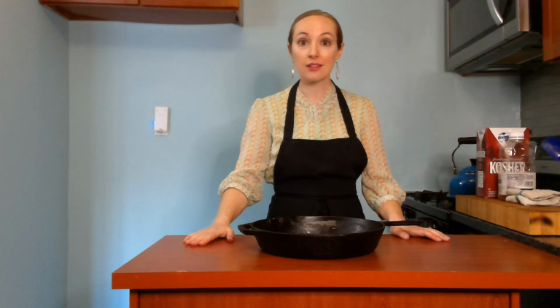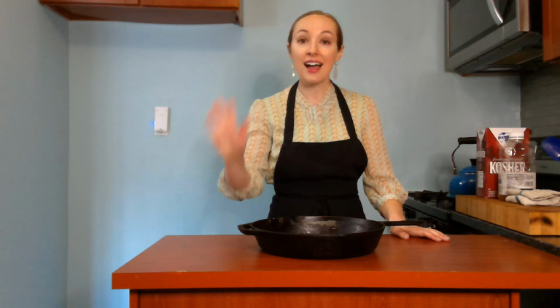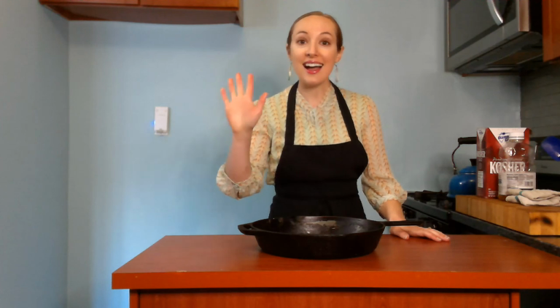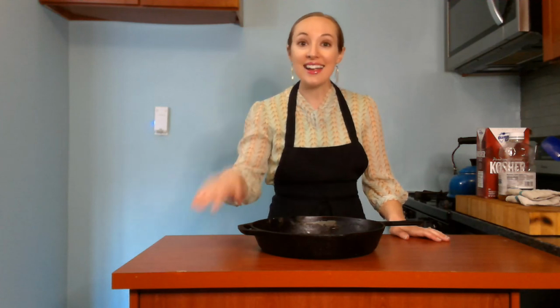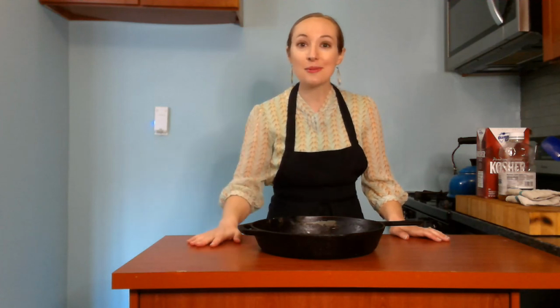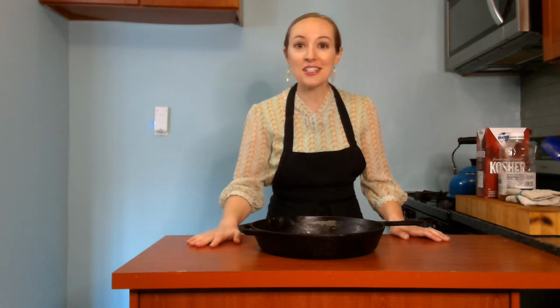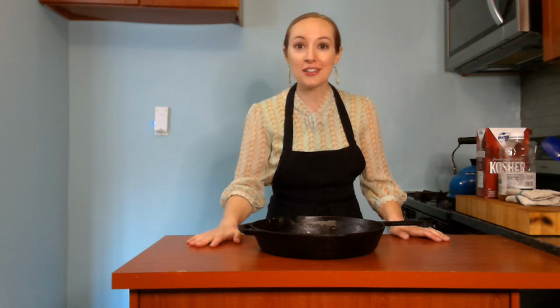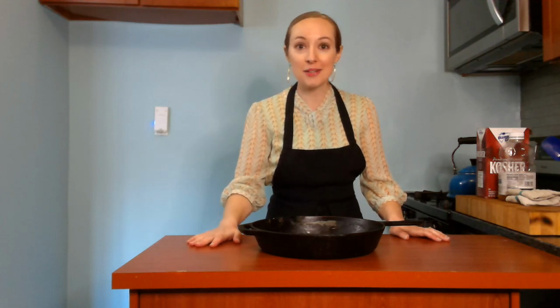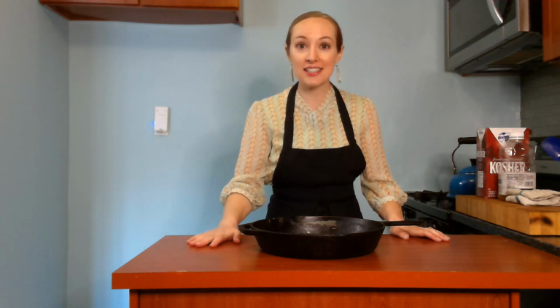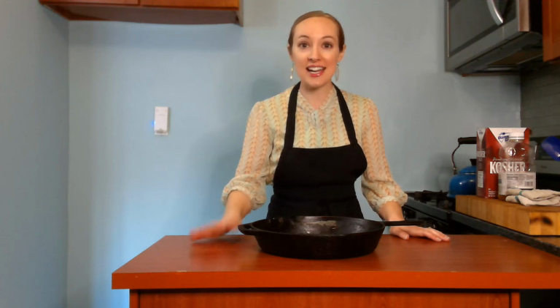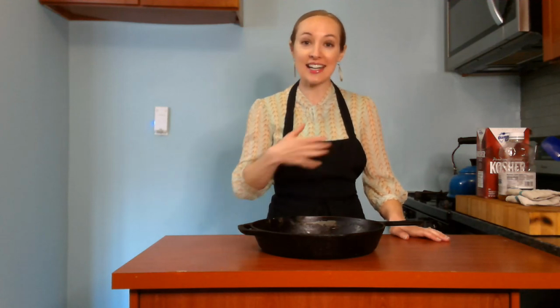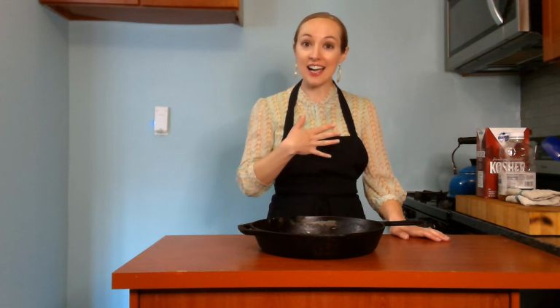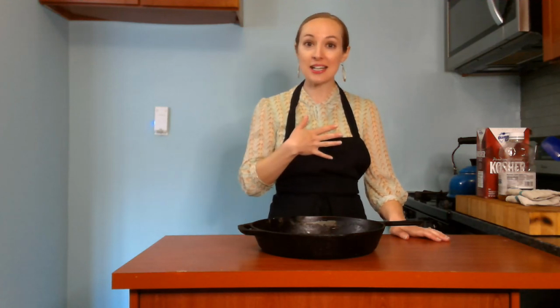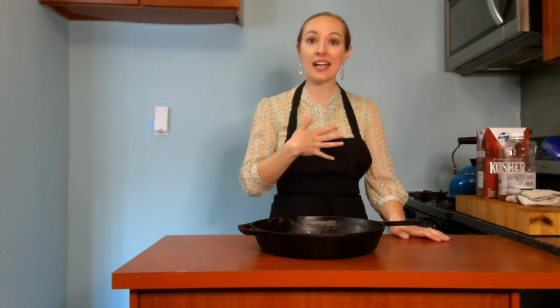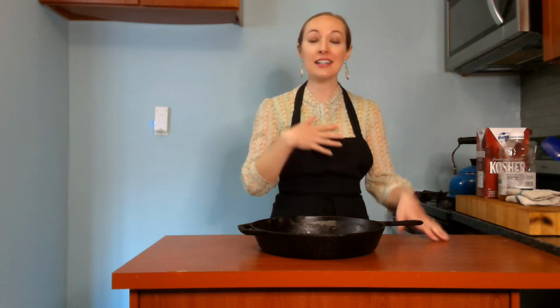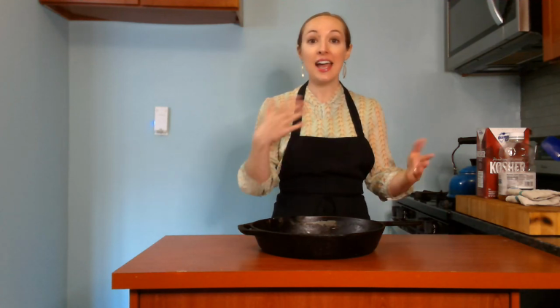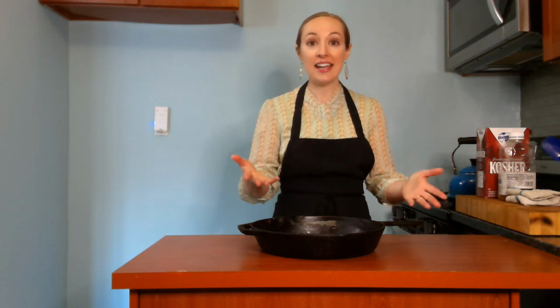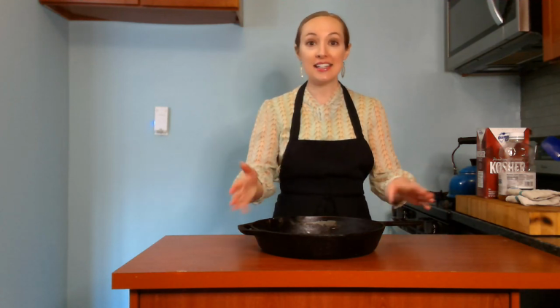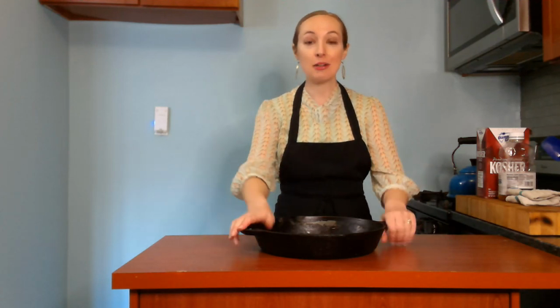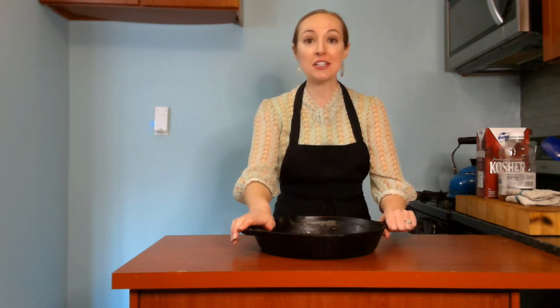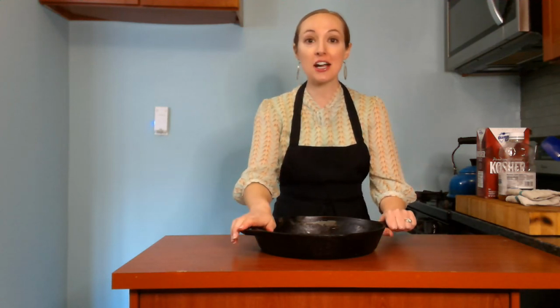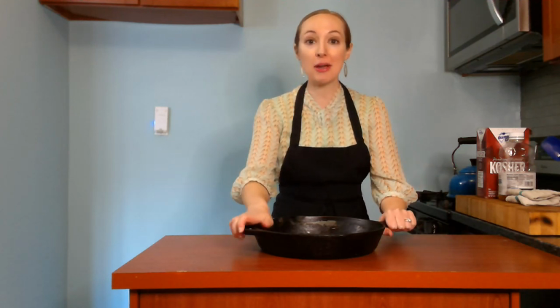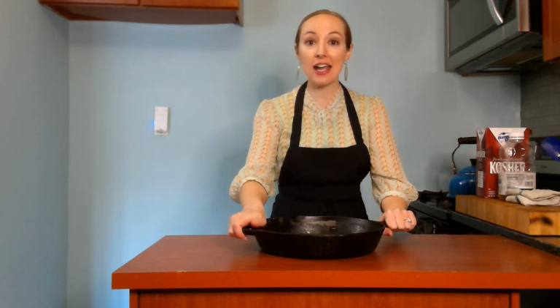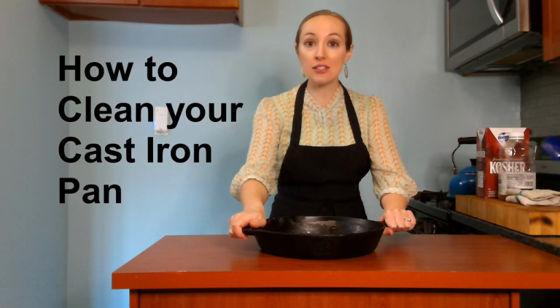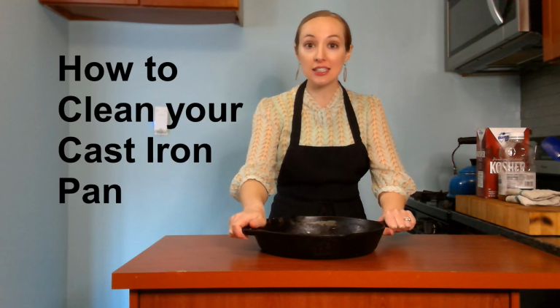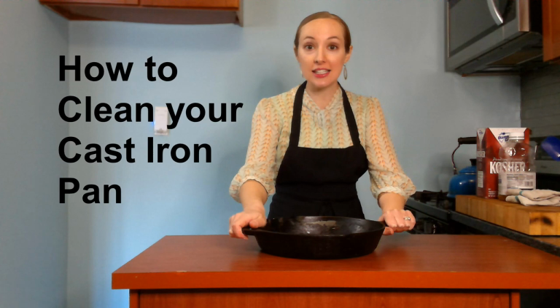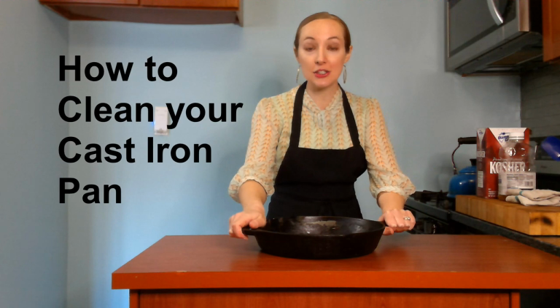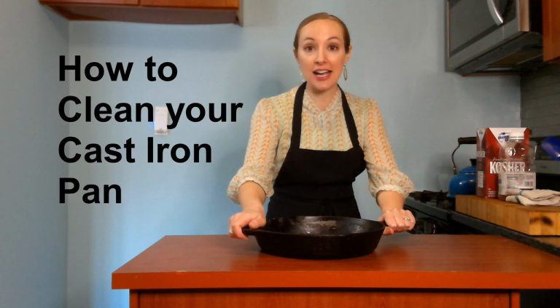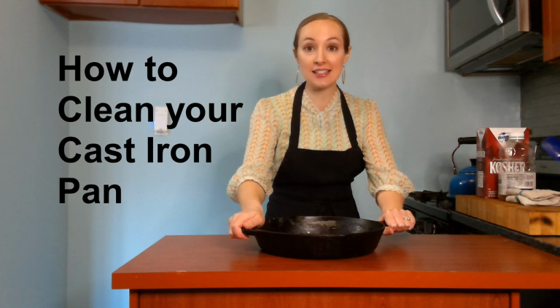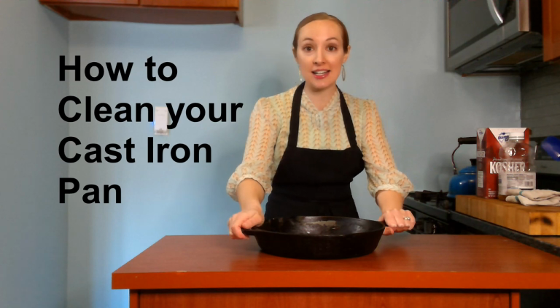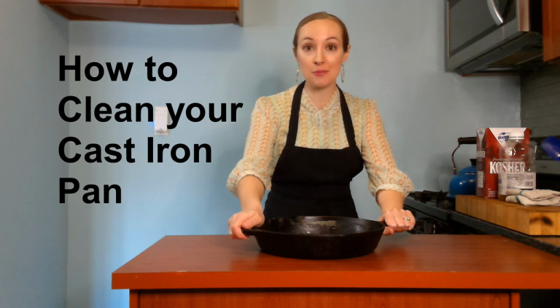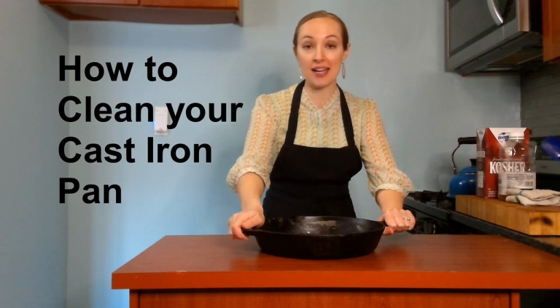Hi, you're watching Cooking with Diane. I'm Diane, and today we're going to talk about how to clean your cast iron pan.